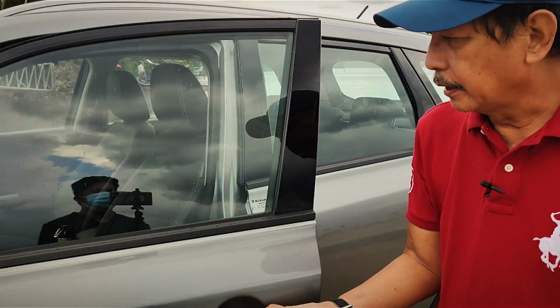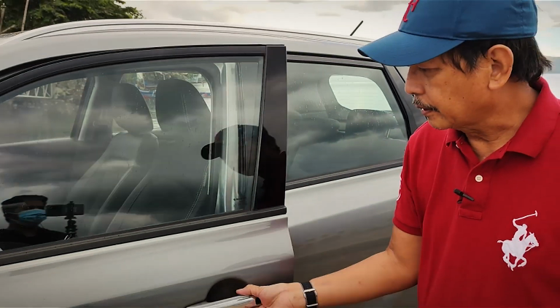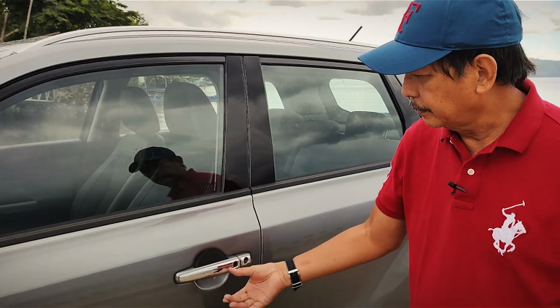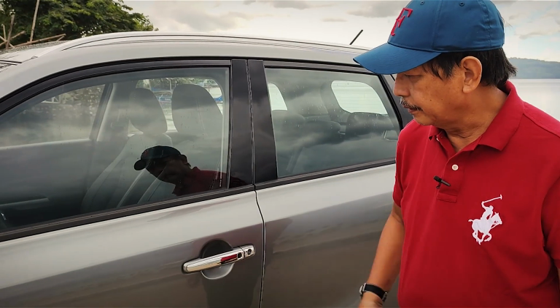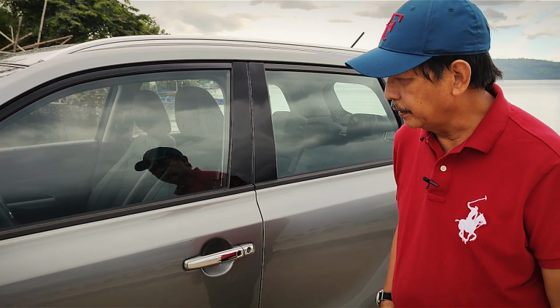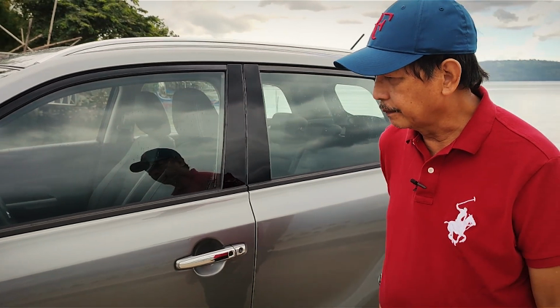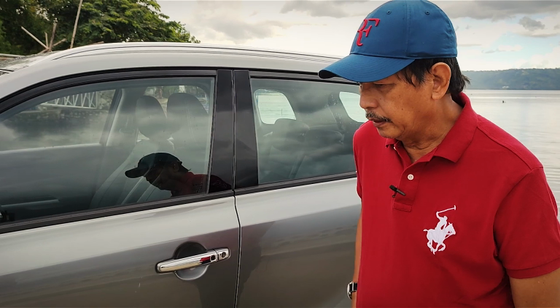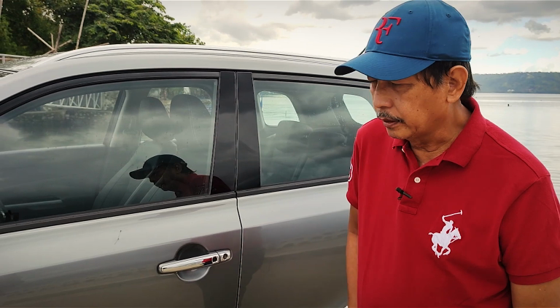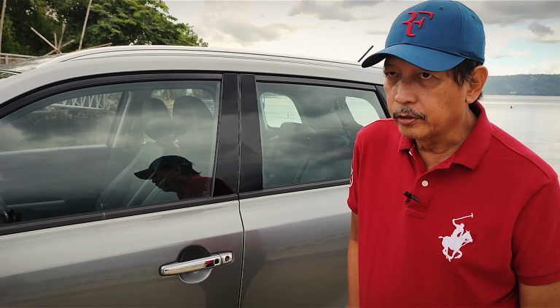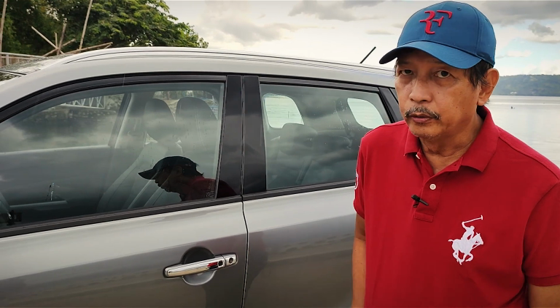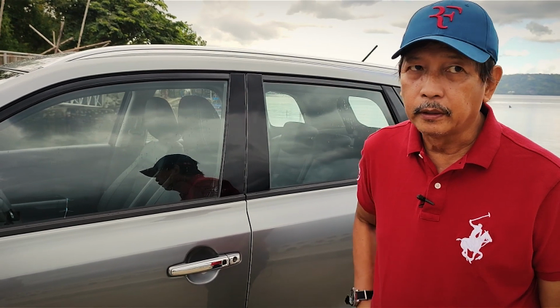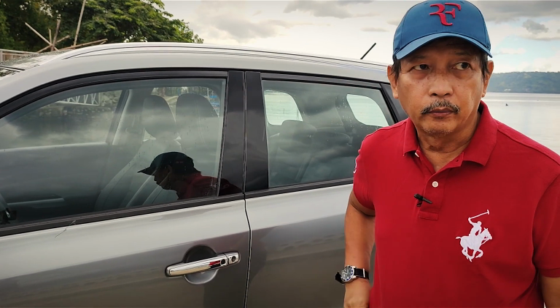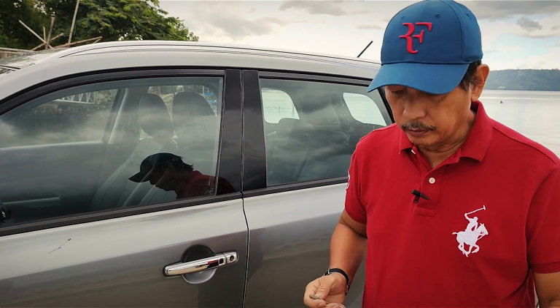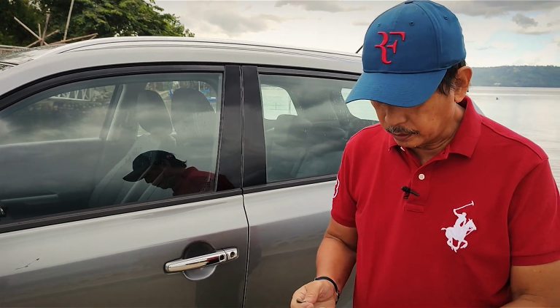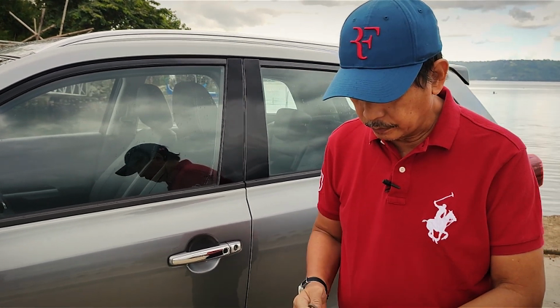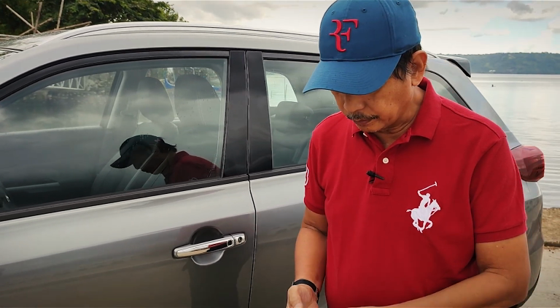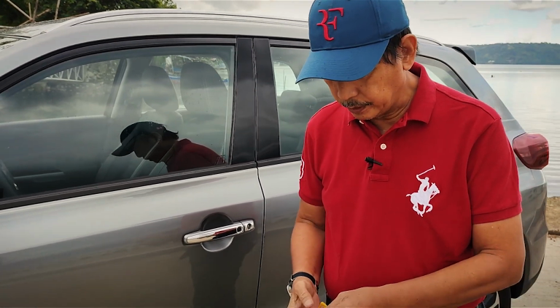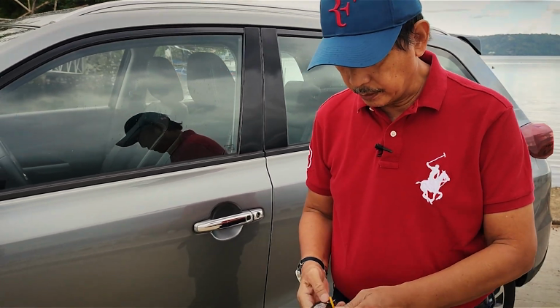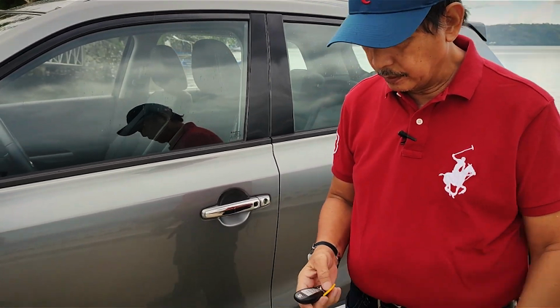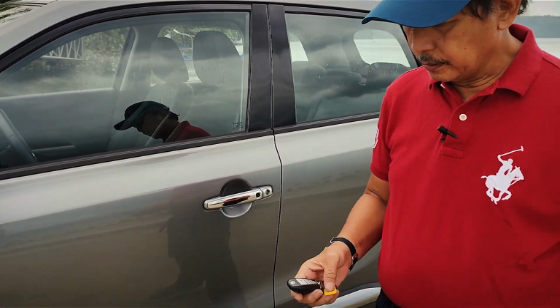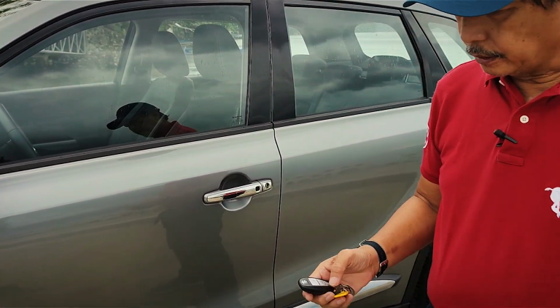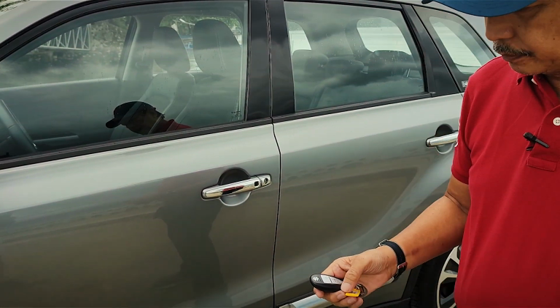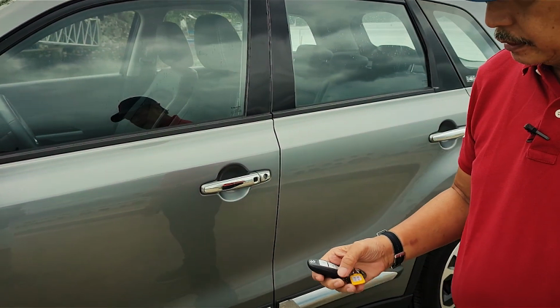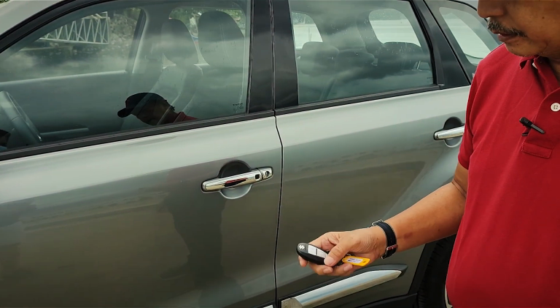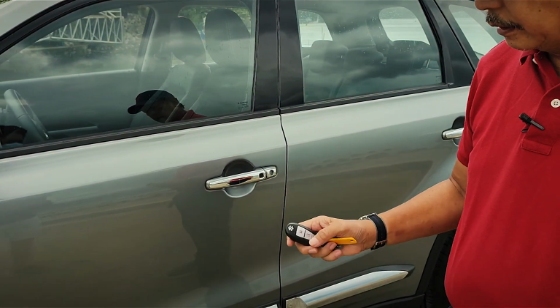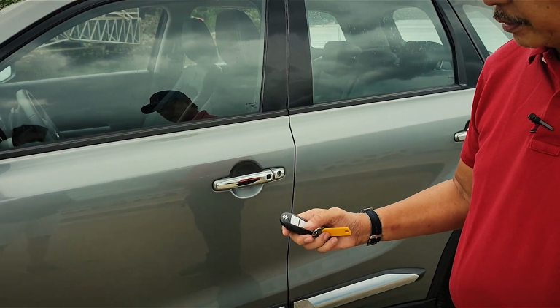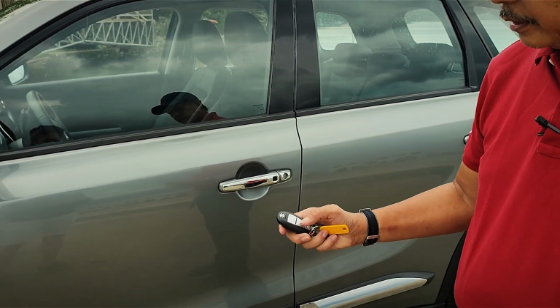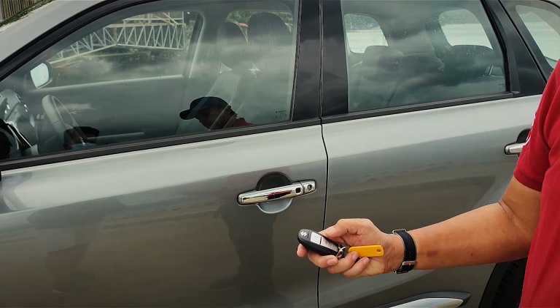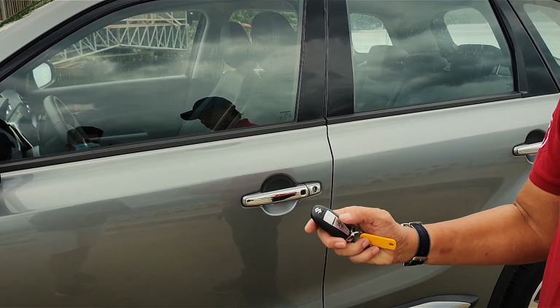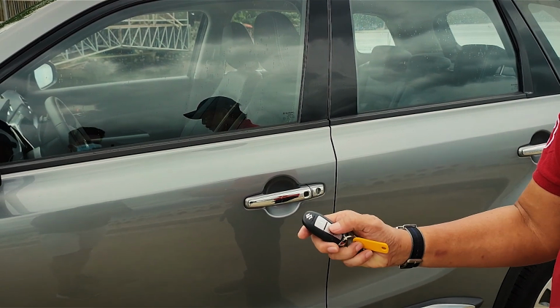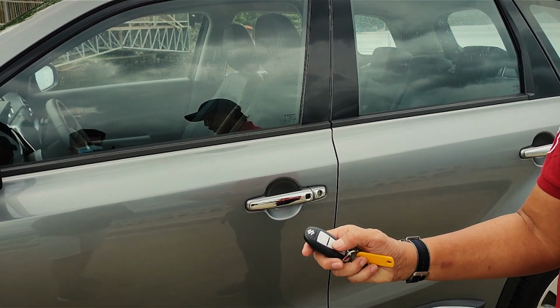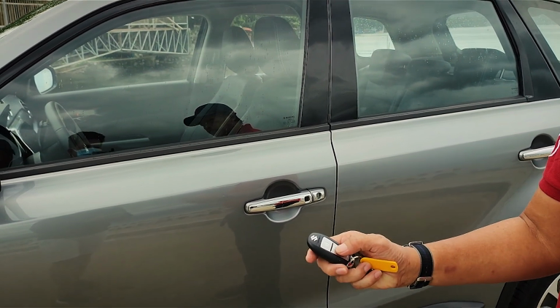Press that button and you can unlock the vehicle. You can also do it with your remote key just by pressing the button in the middle.